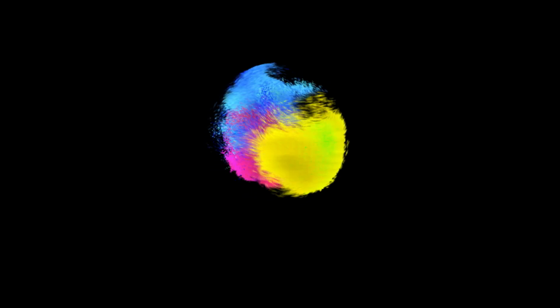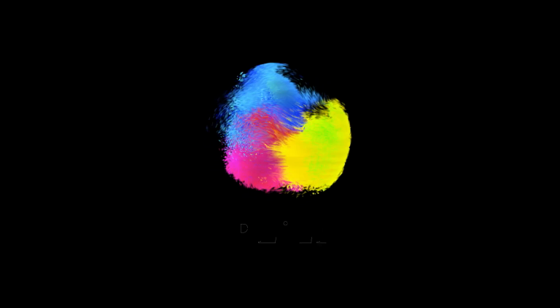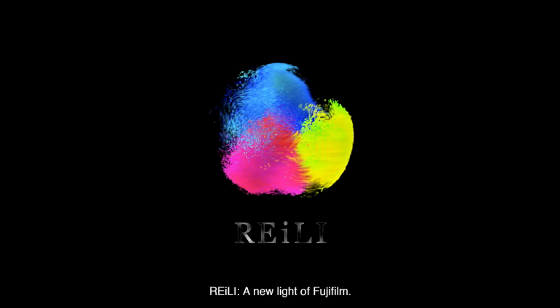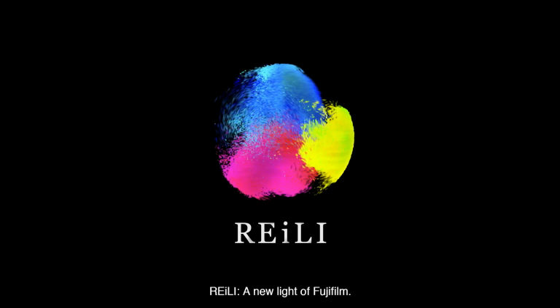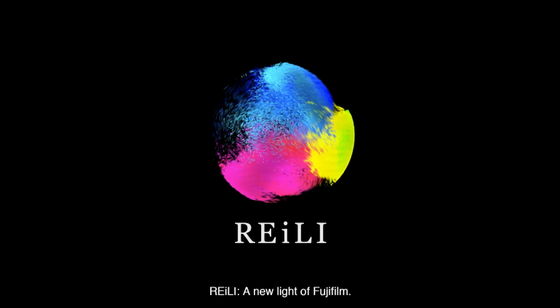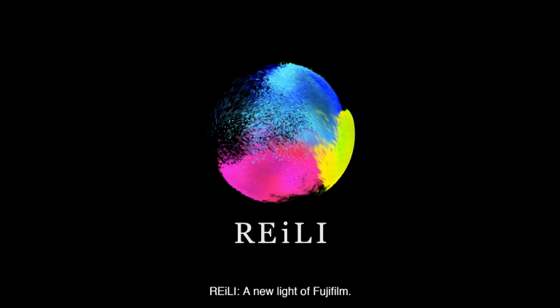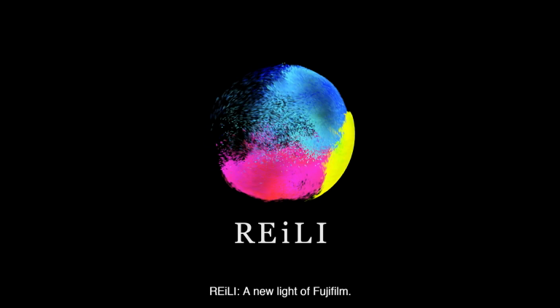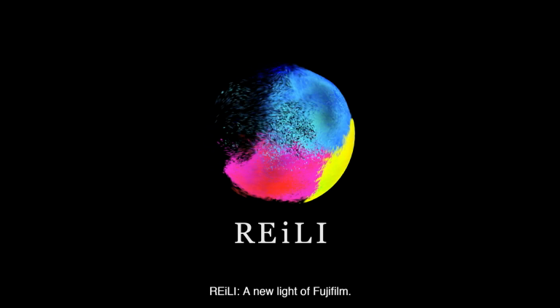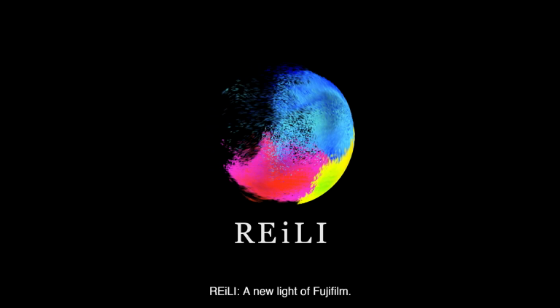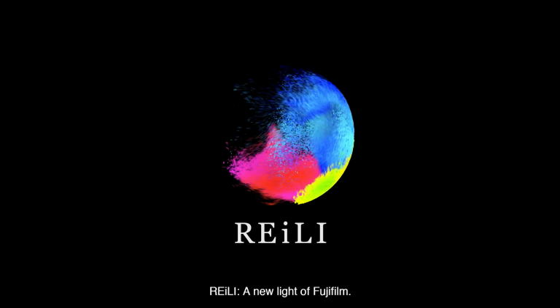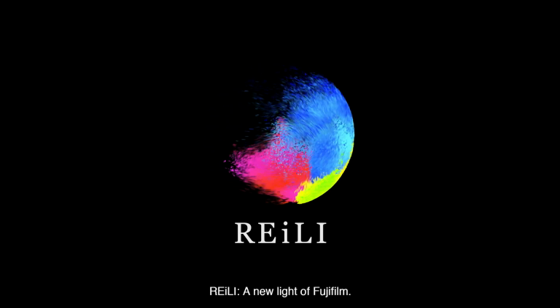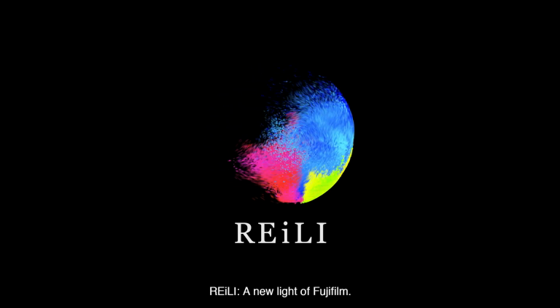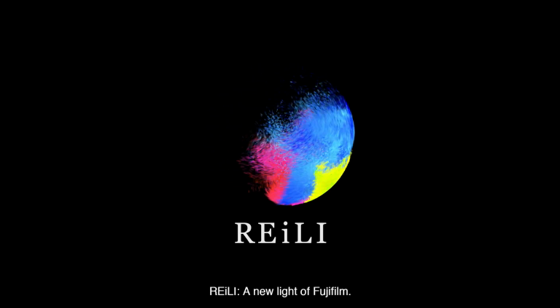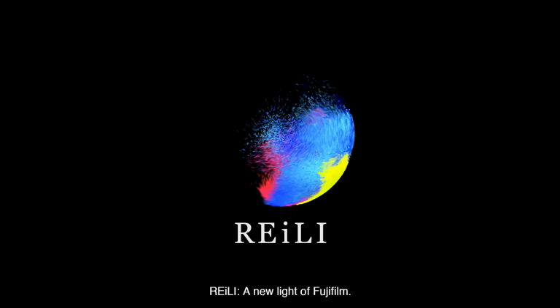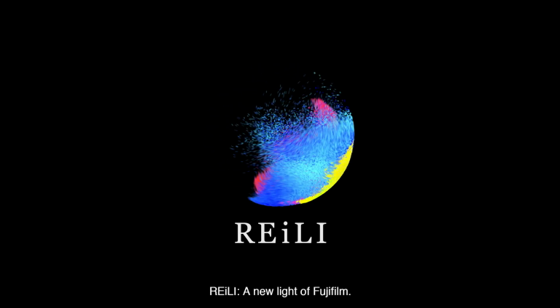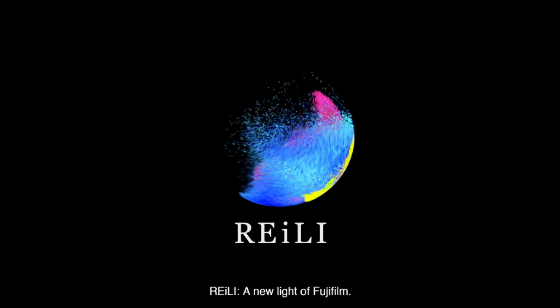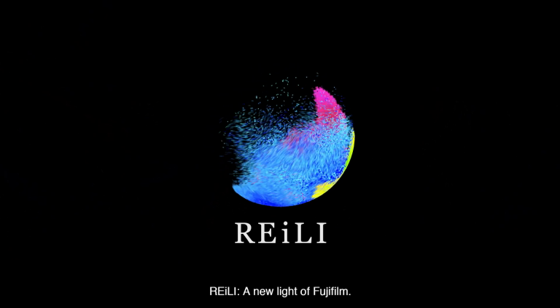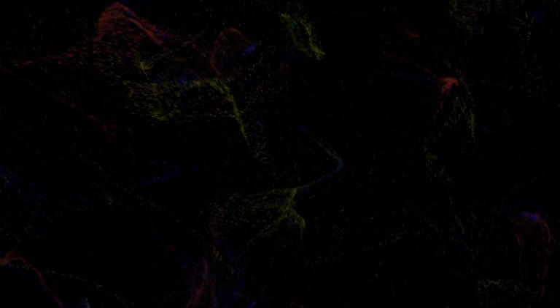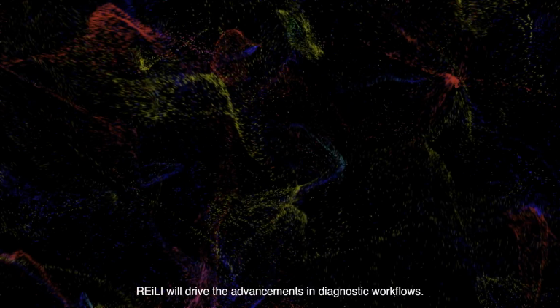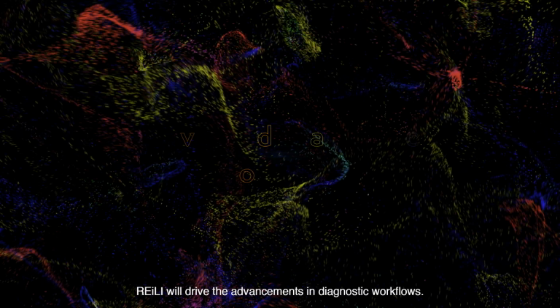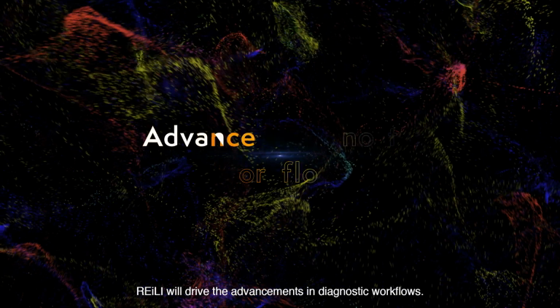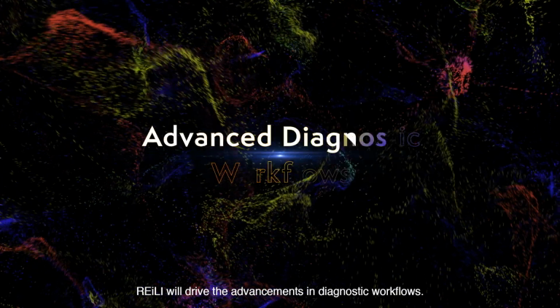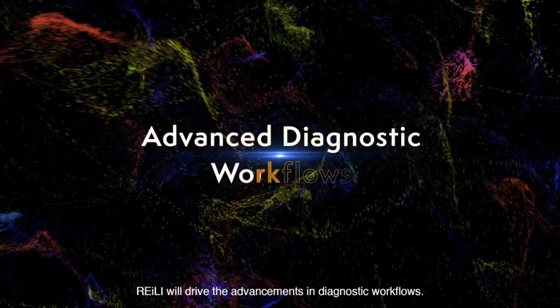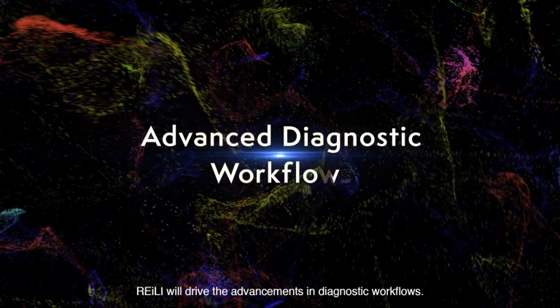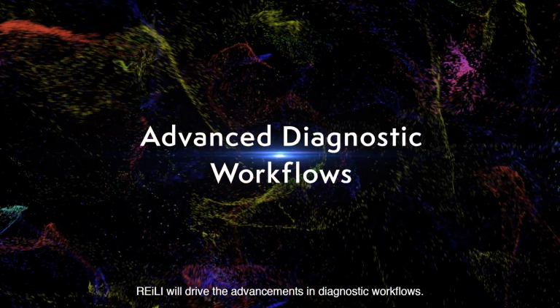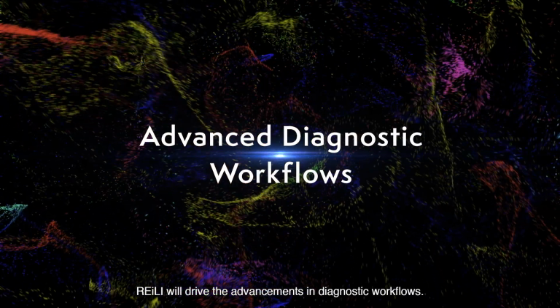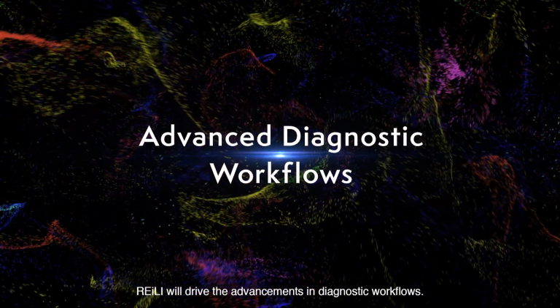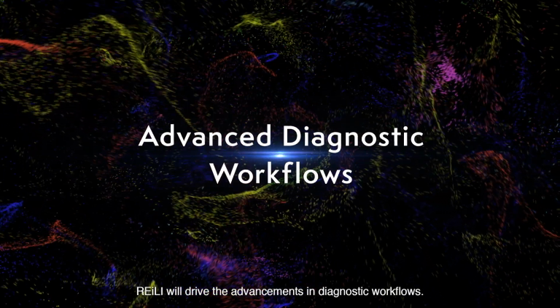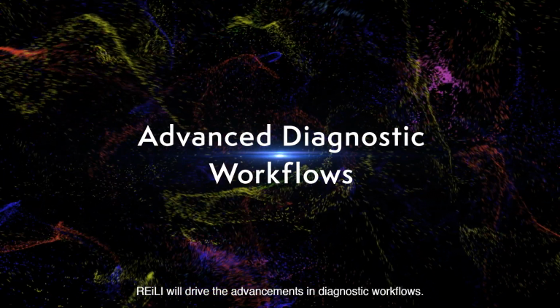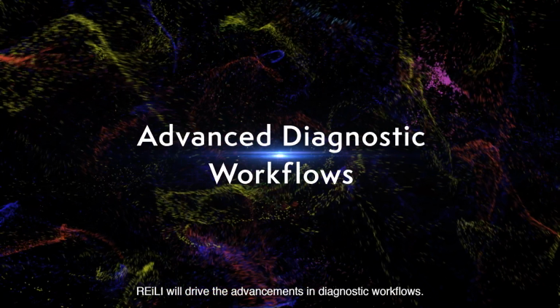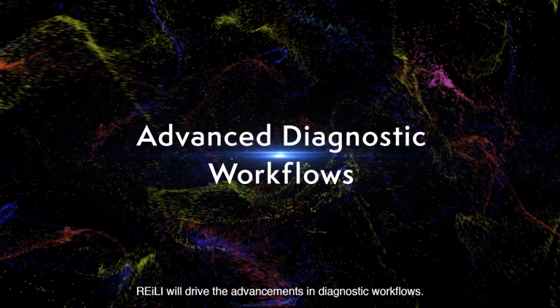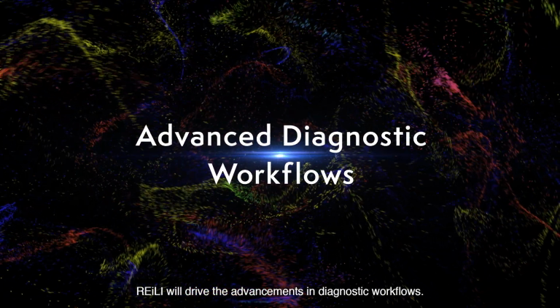Riley — a new light of Fujifilm. Riley will drive the advancements in diagnostic workflows.